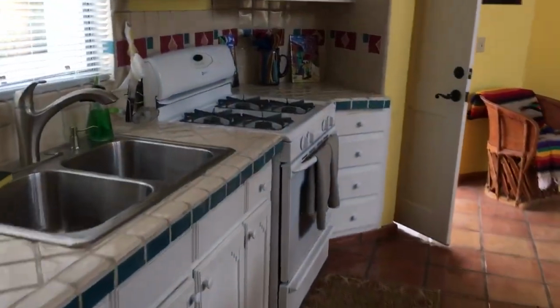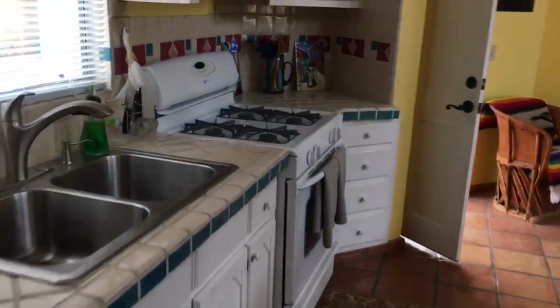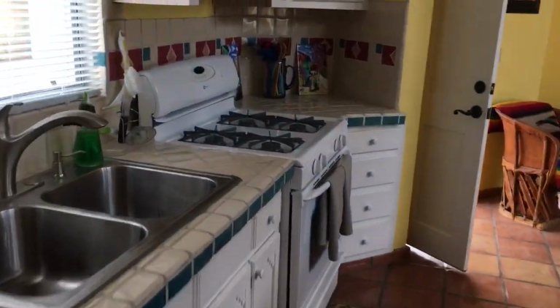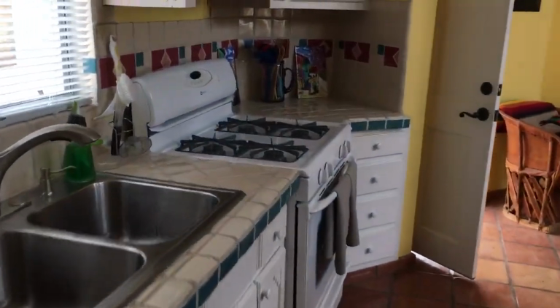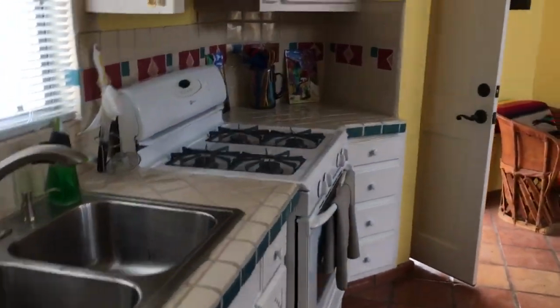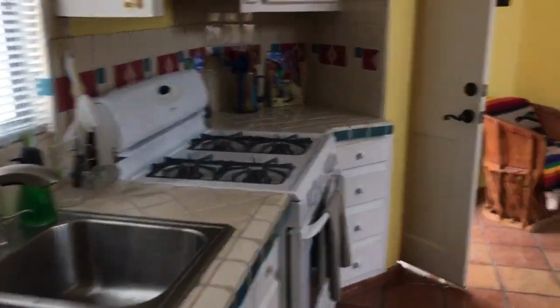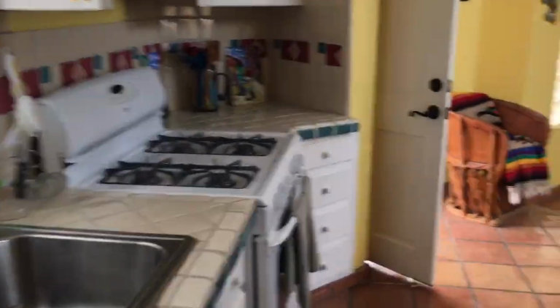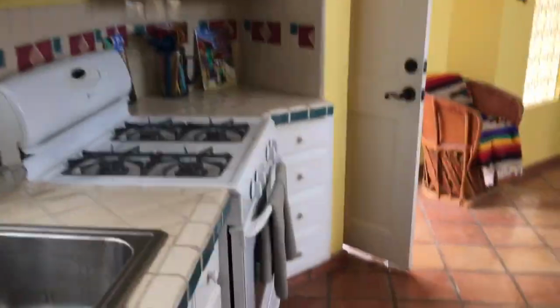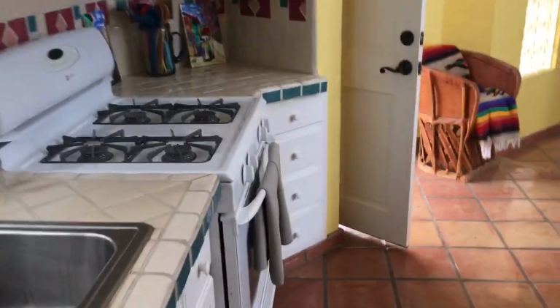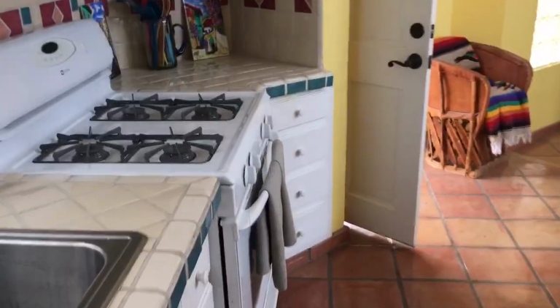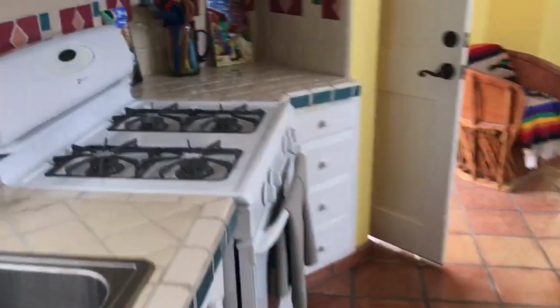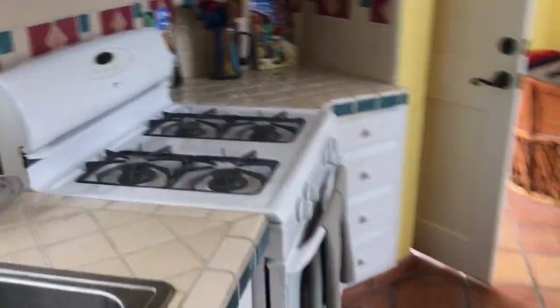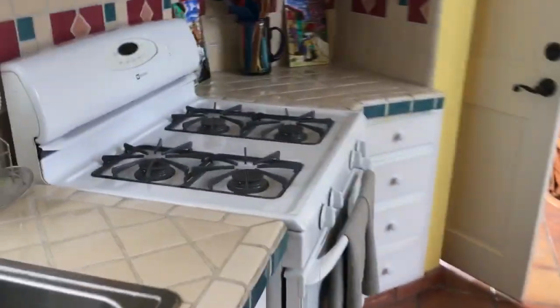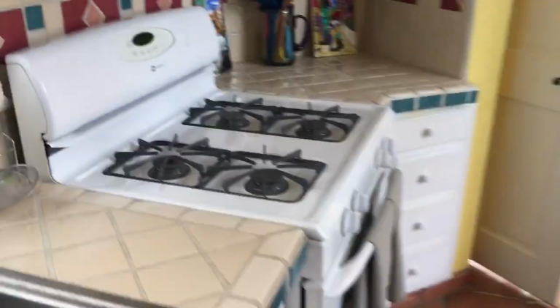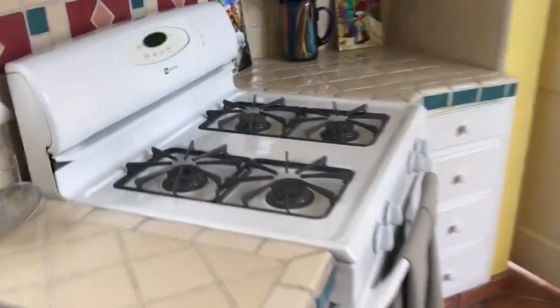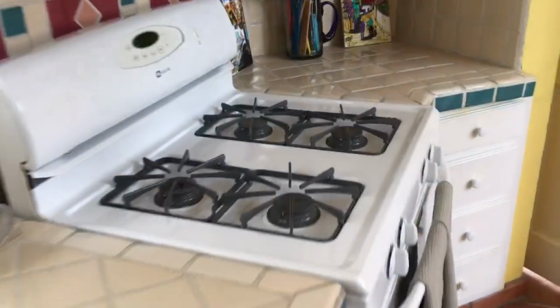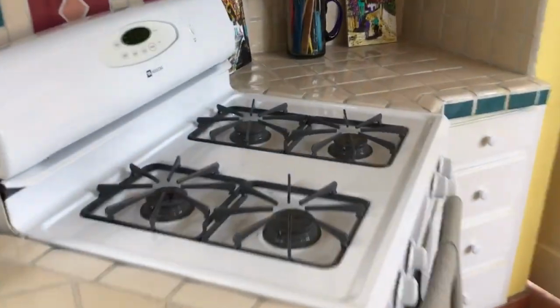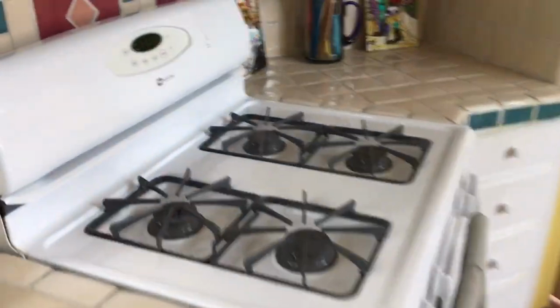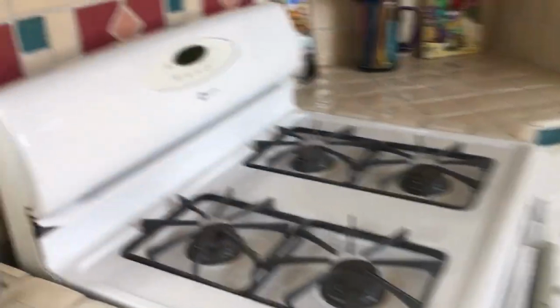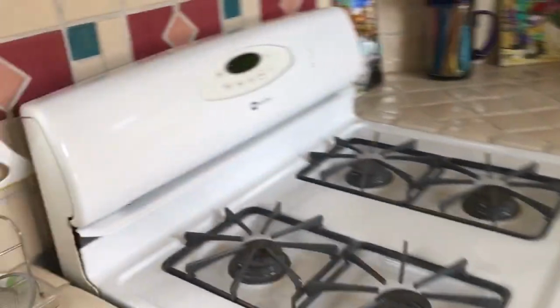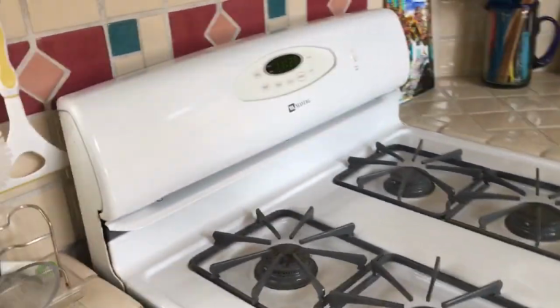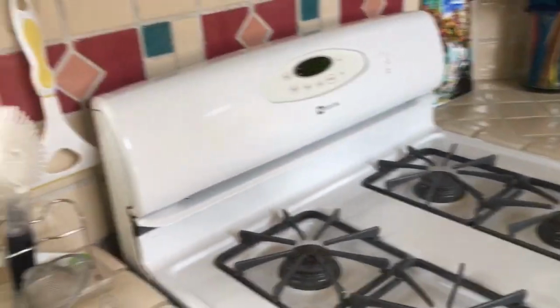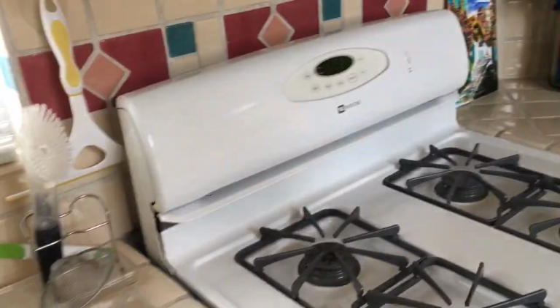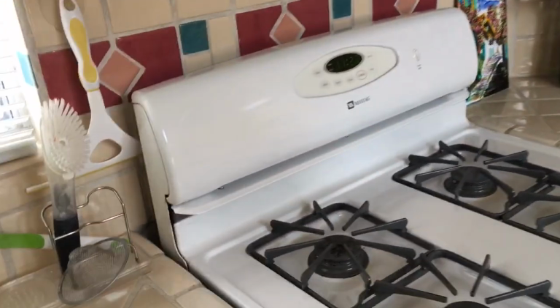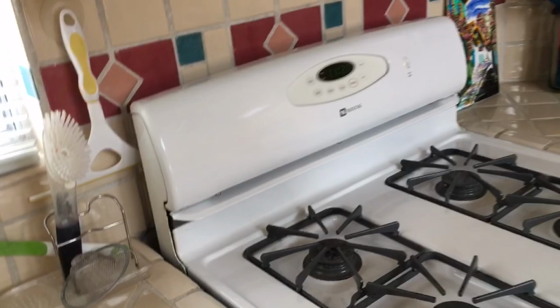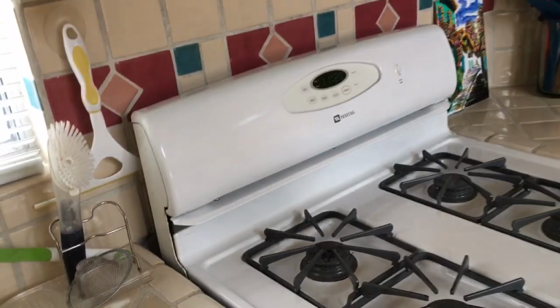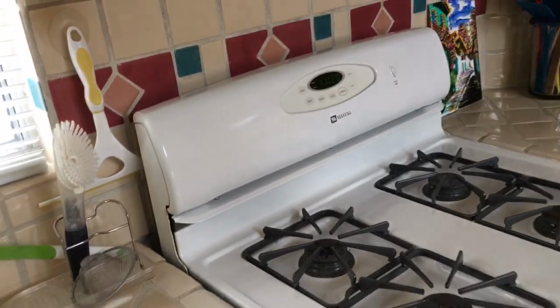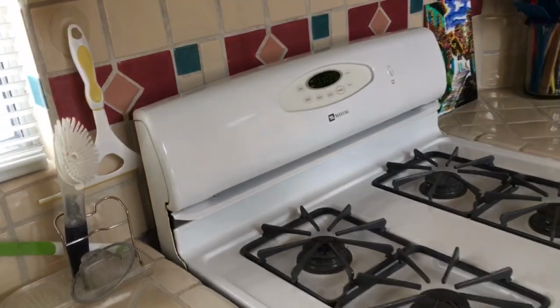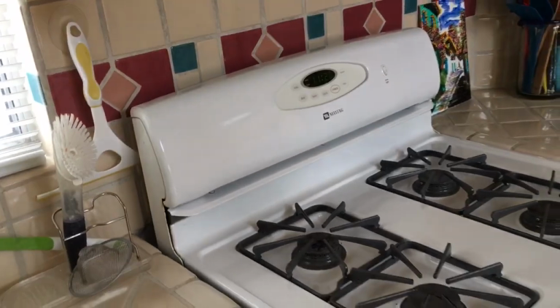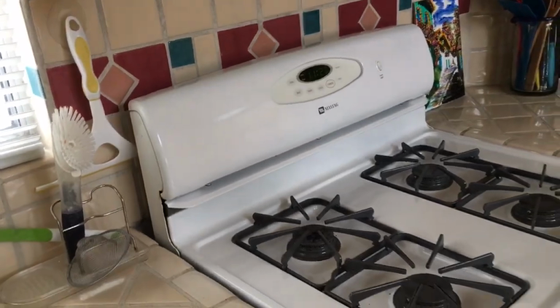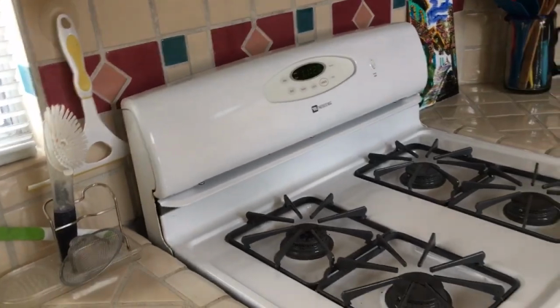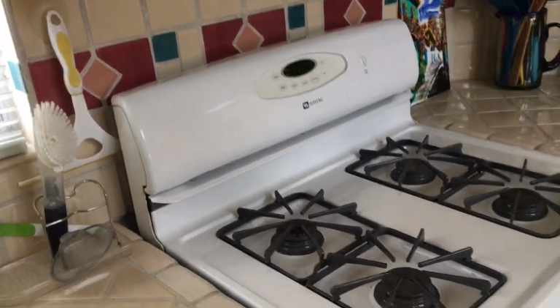We have our kitchen with this beautiful breakfast bar and propane stove - great for cooking for those that like to cook with gas.